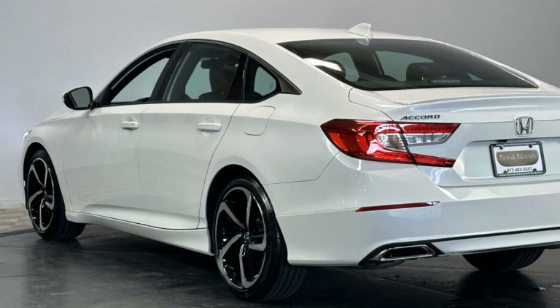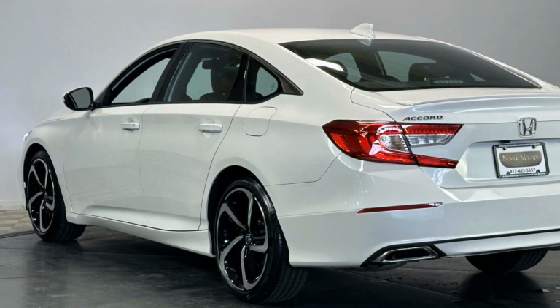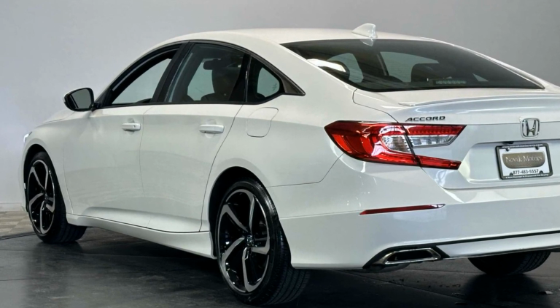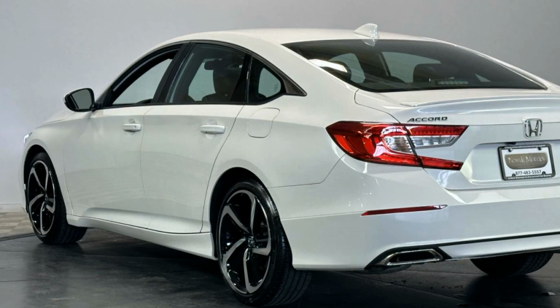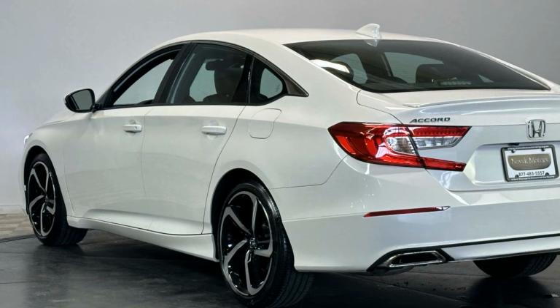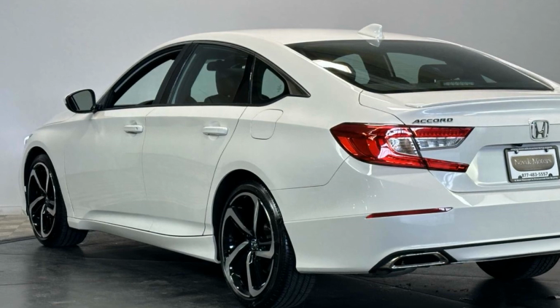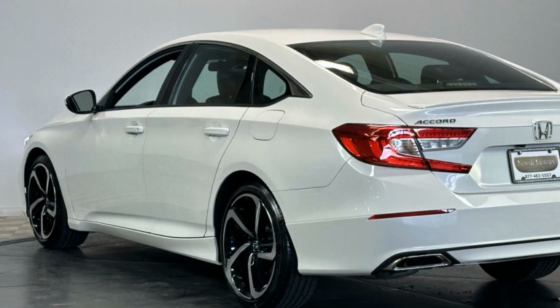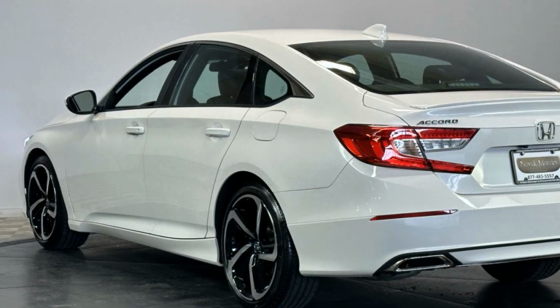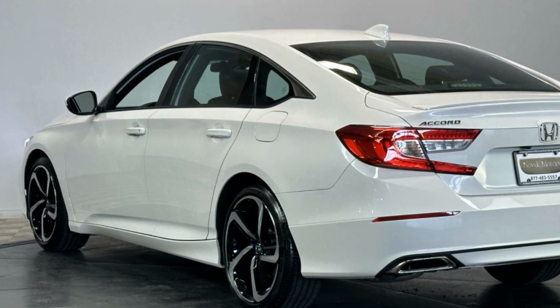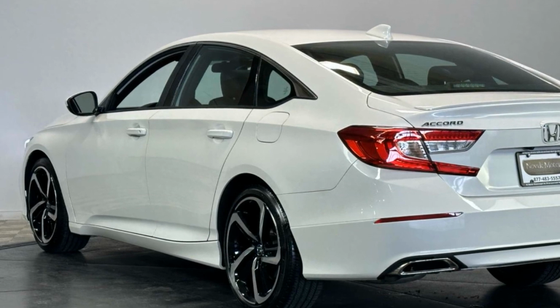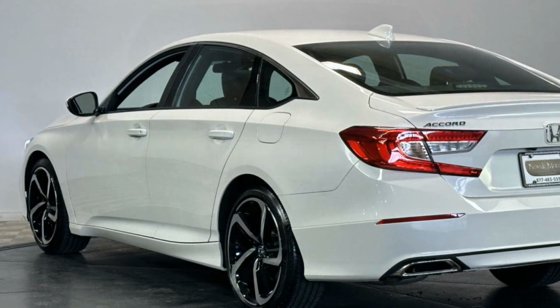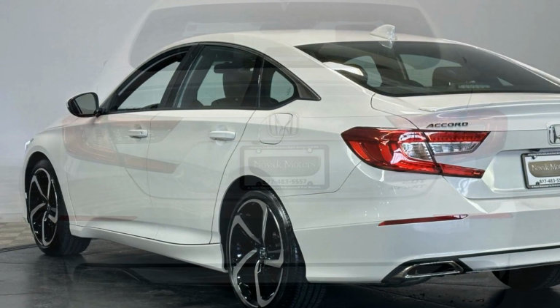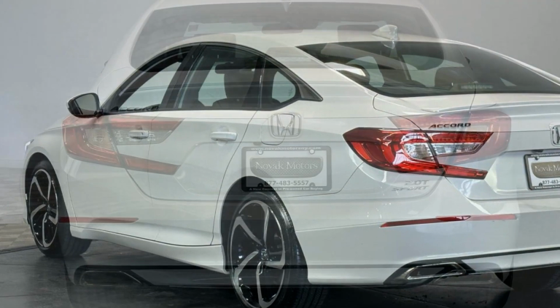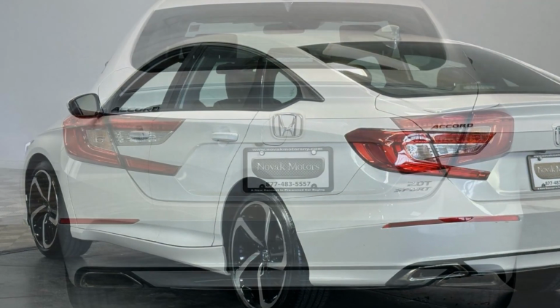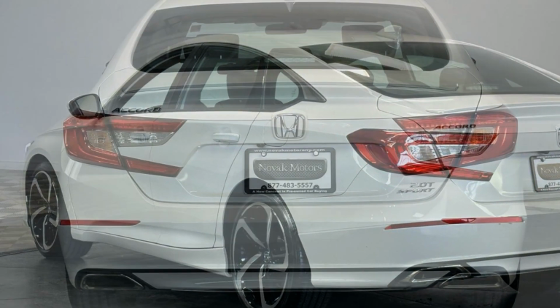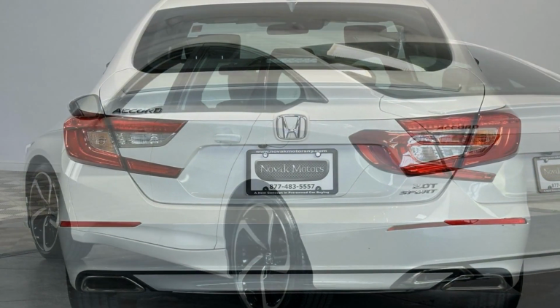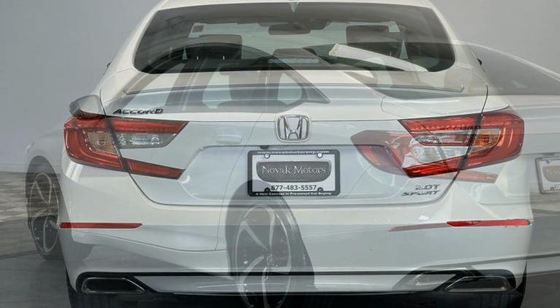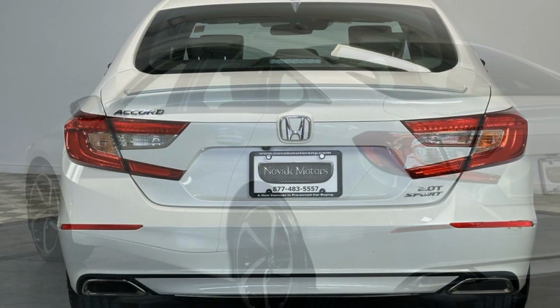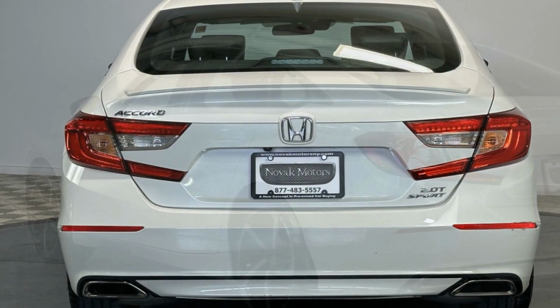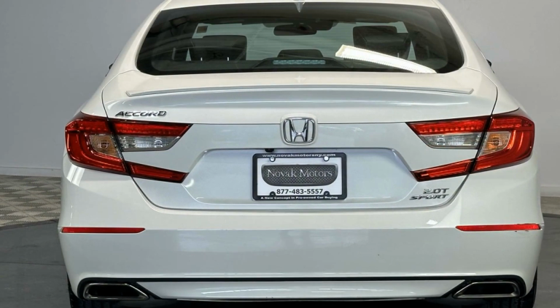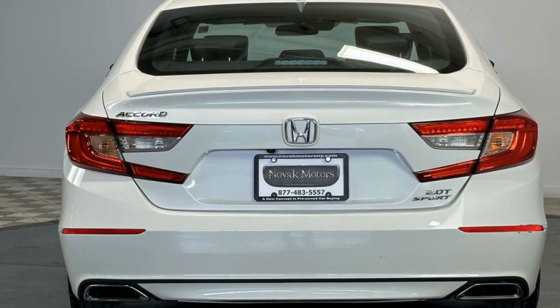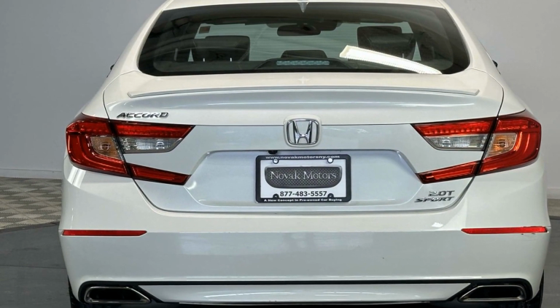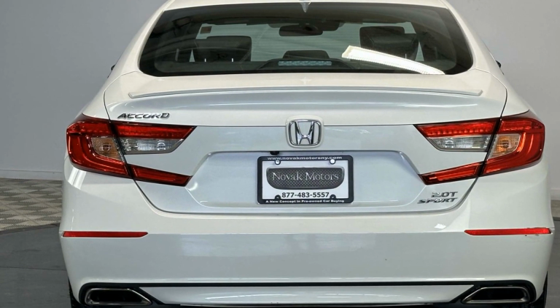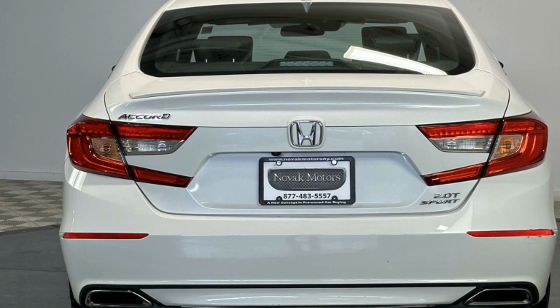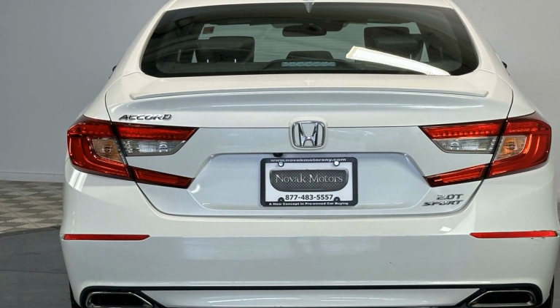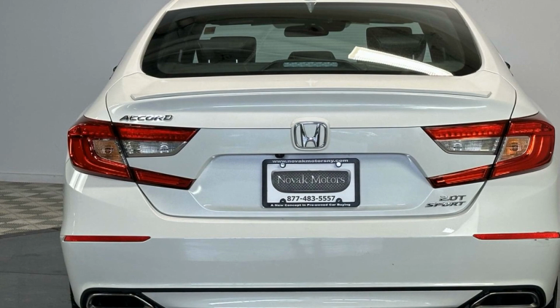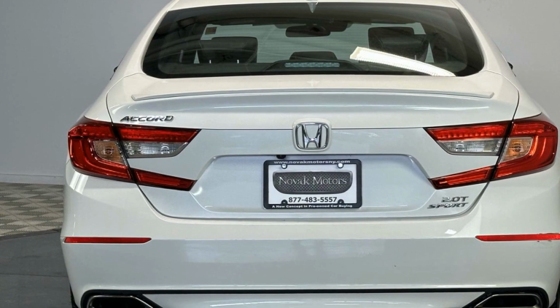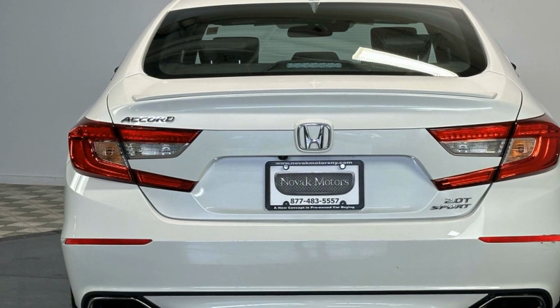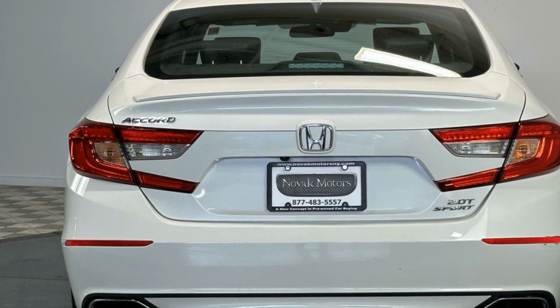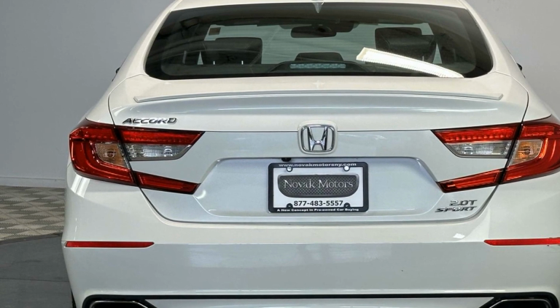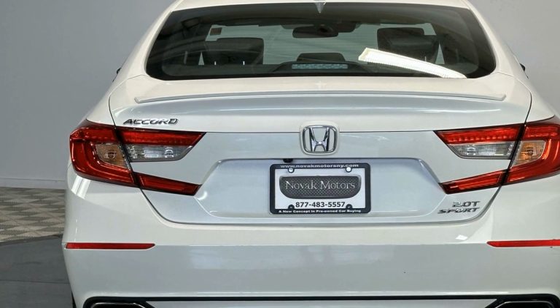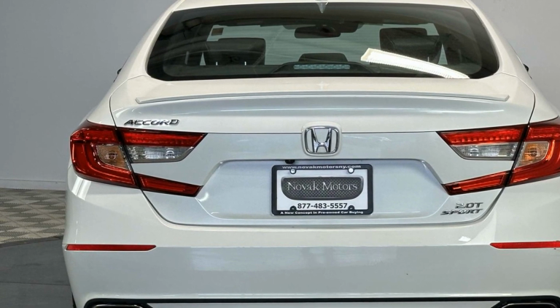Power driver seat, pass-through rear seat, Bluetooth, brake assist, keyless start, rear spoiler.